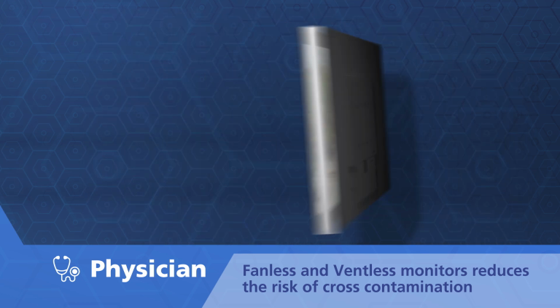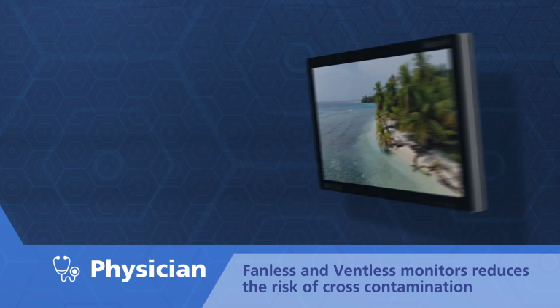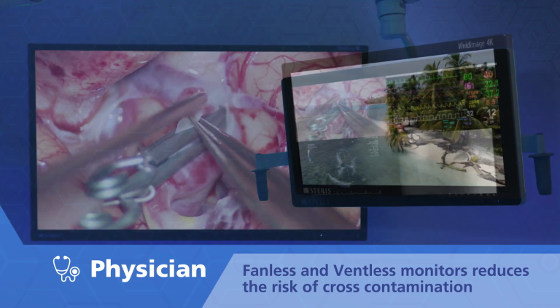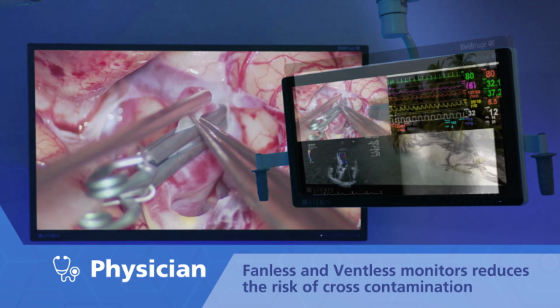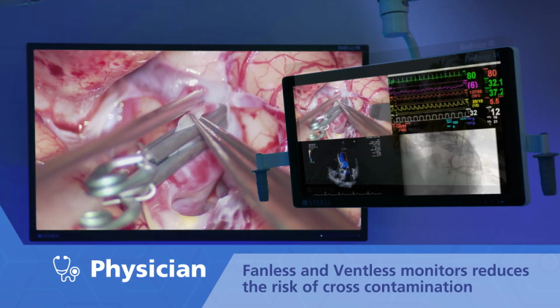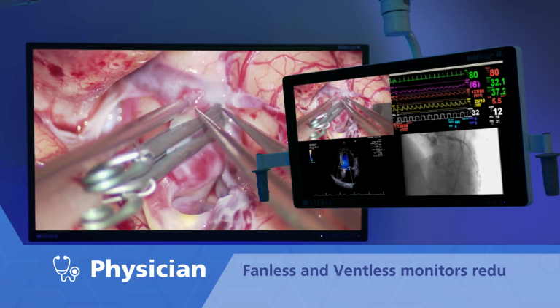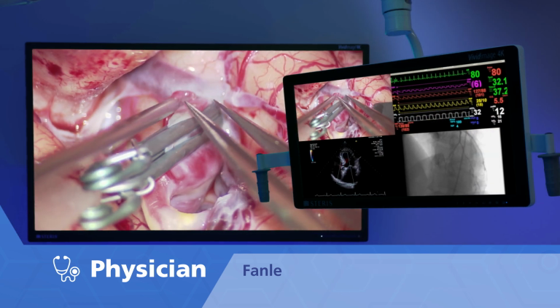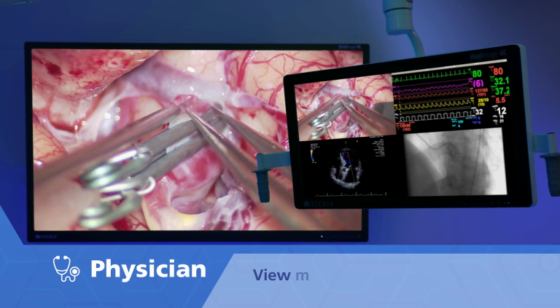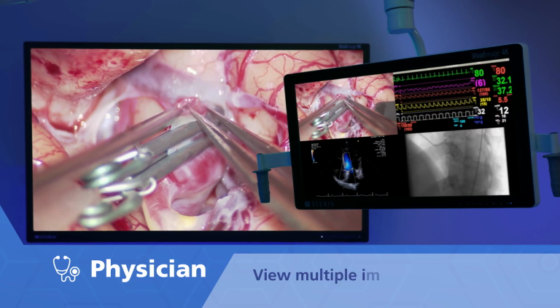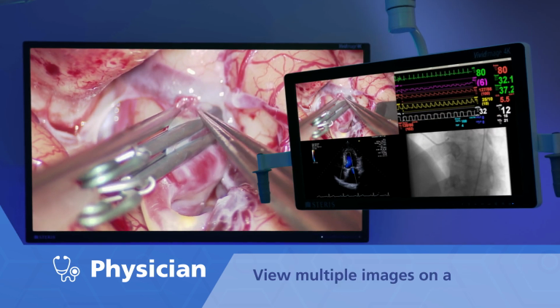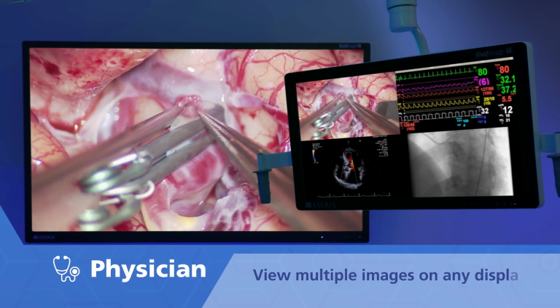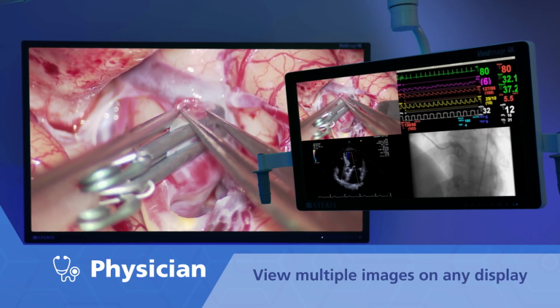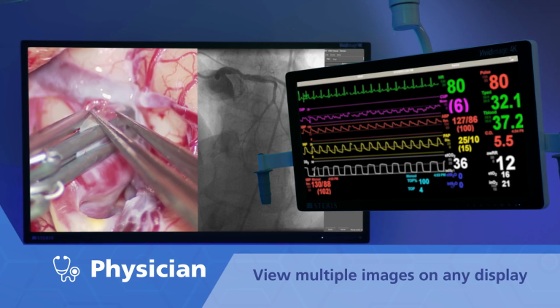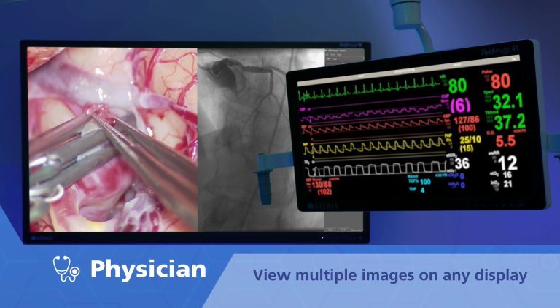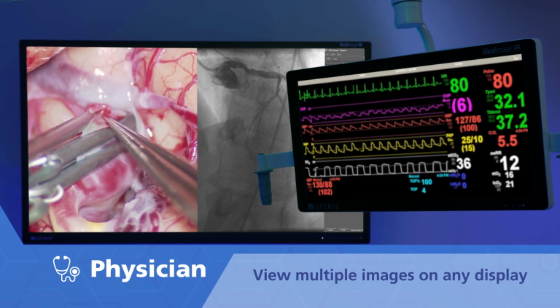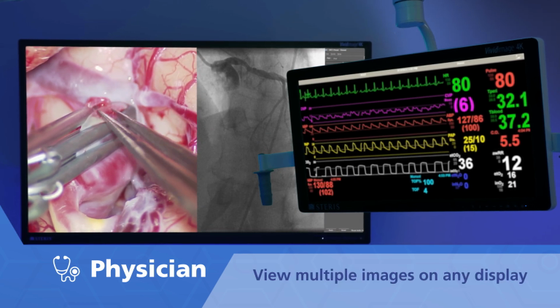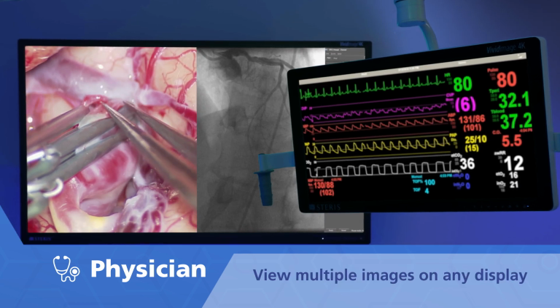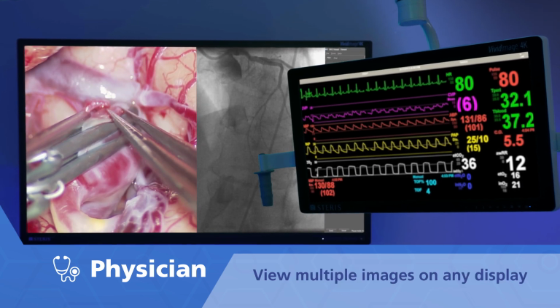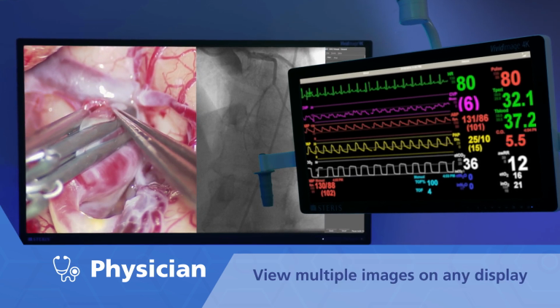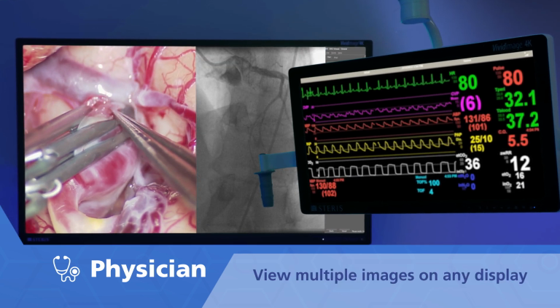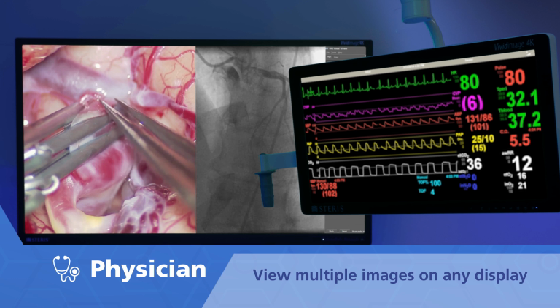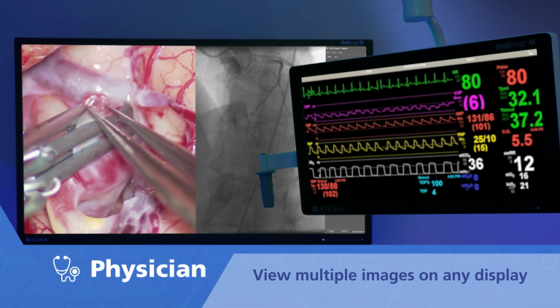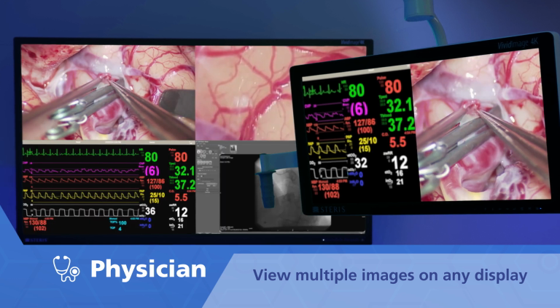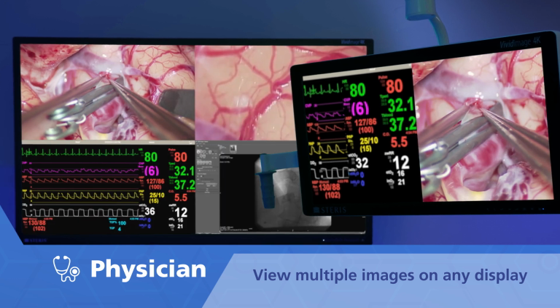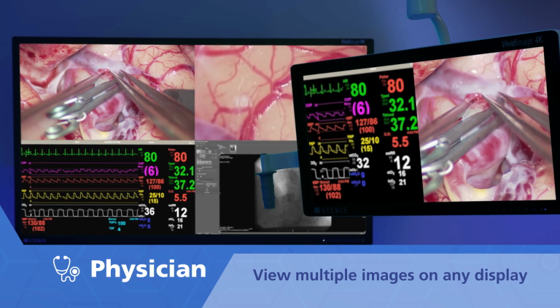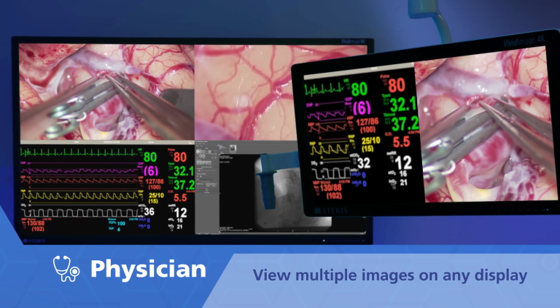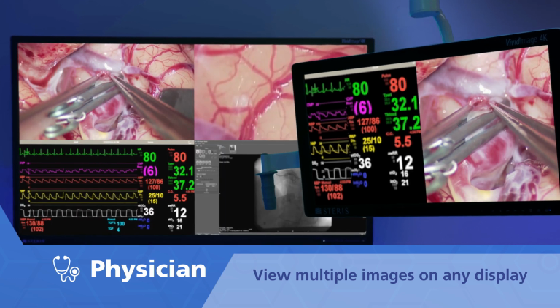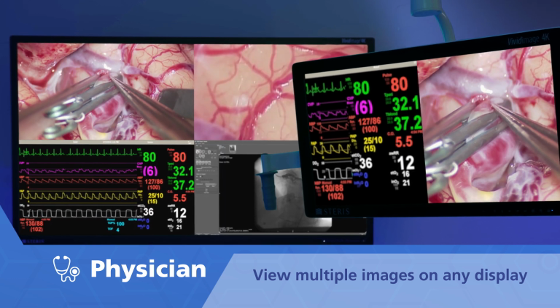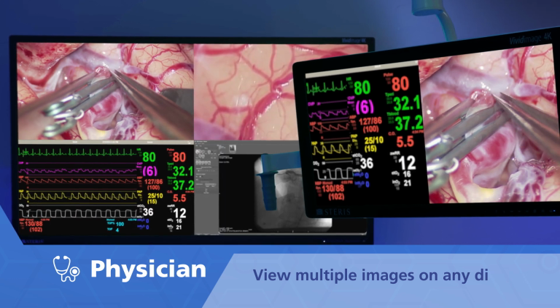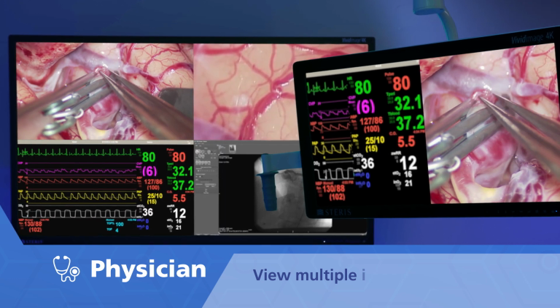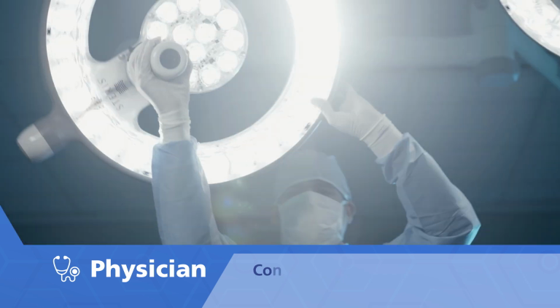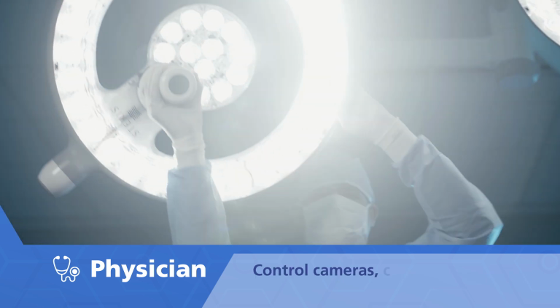Physicians can see vital information with real-time surgical video that can be used to collaborate and educate.